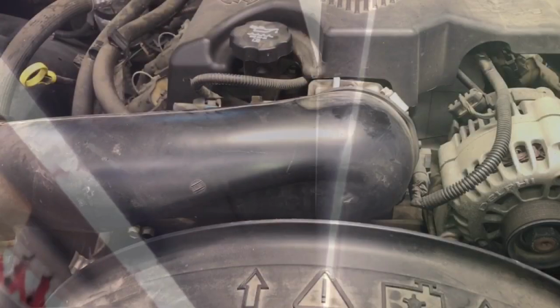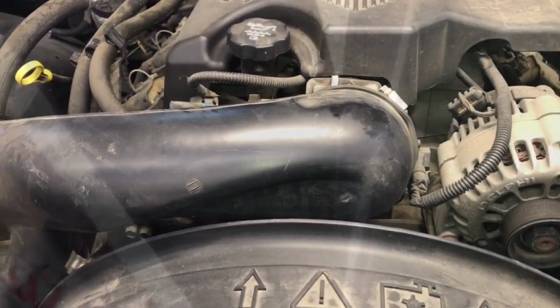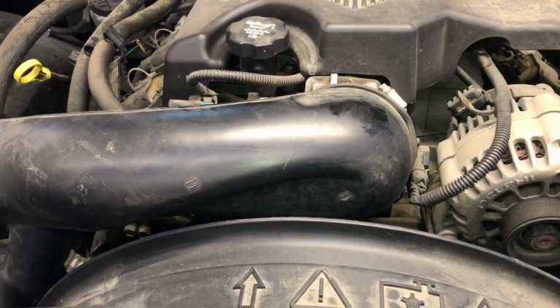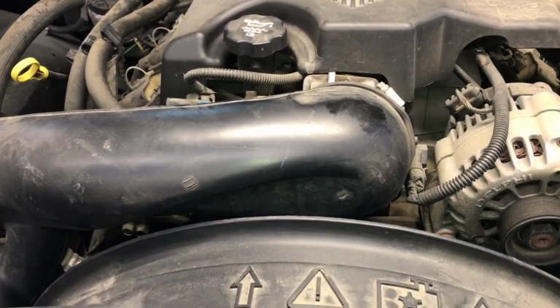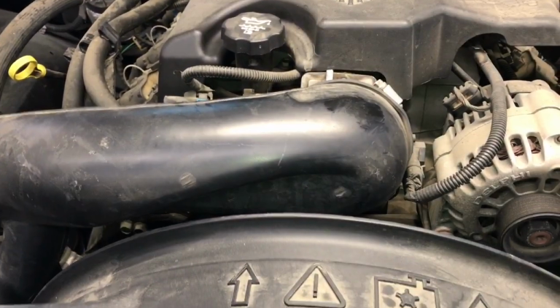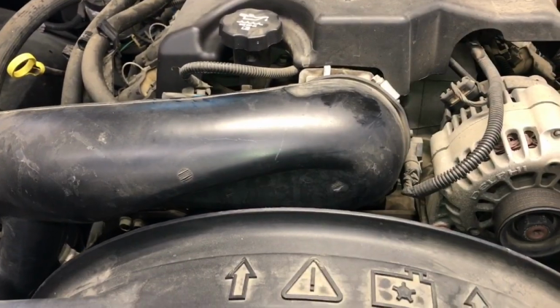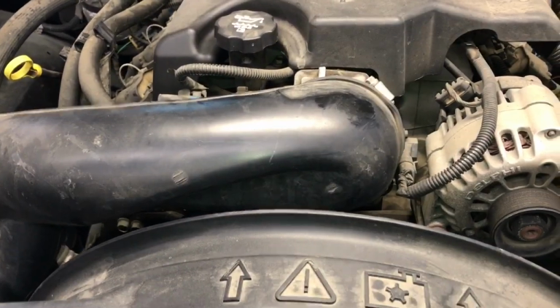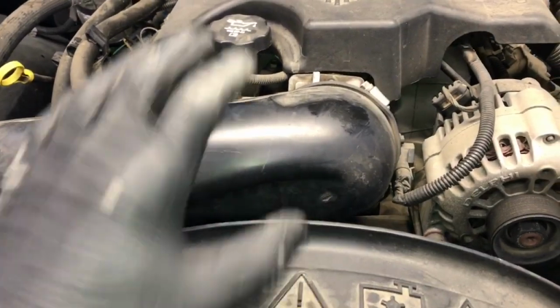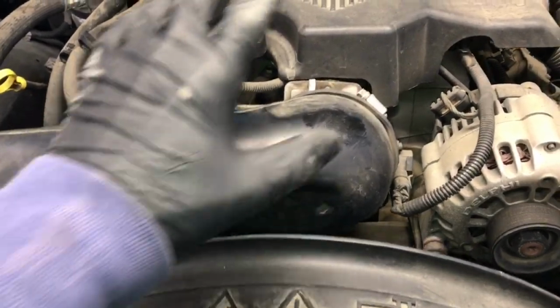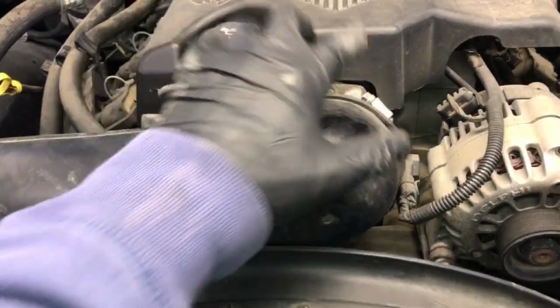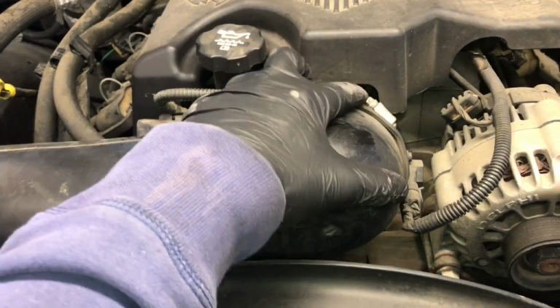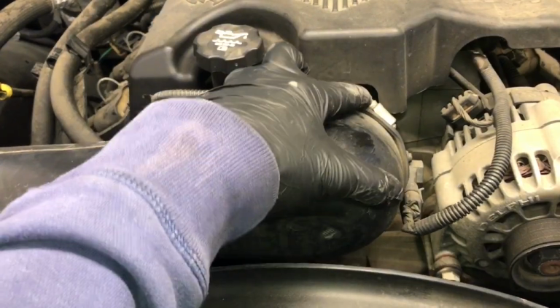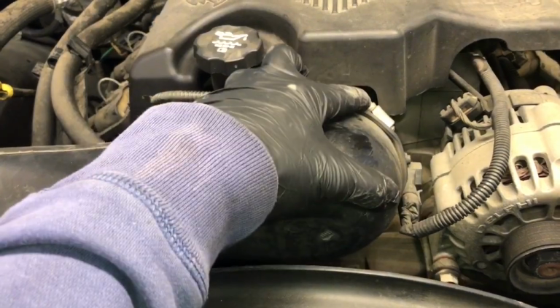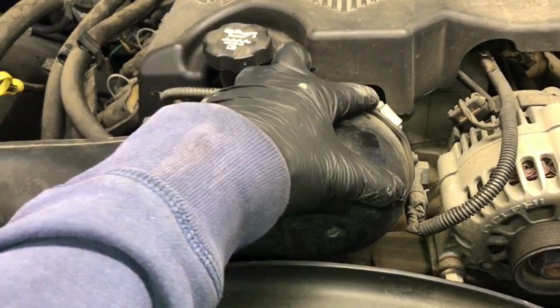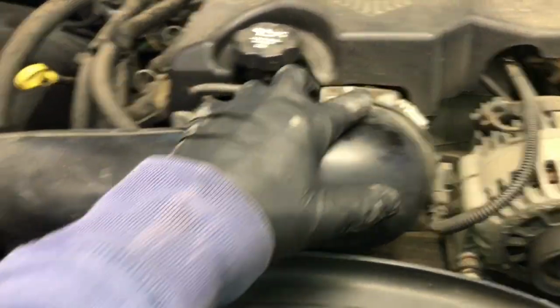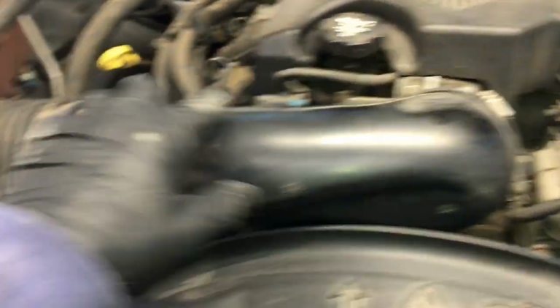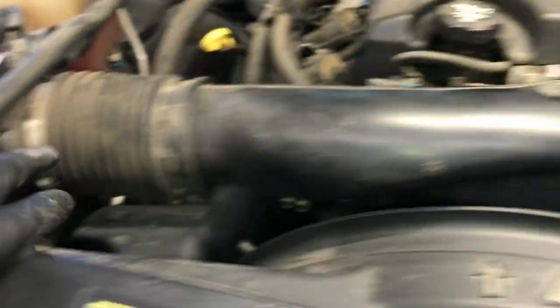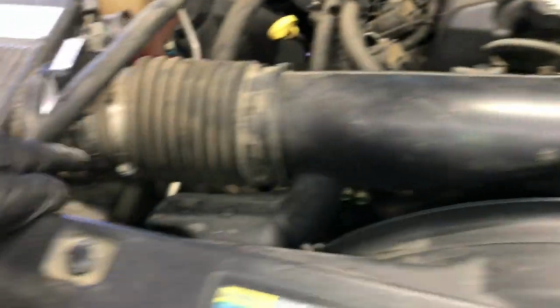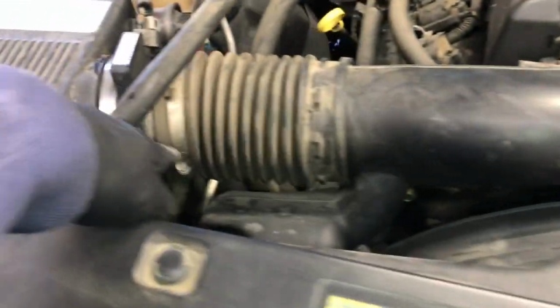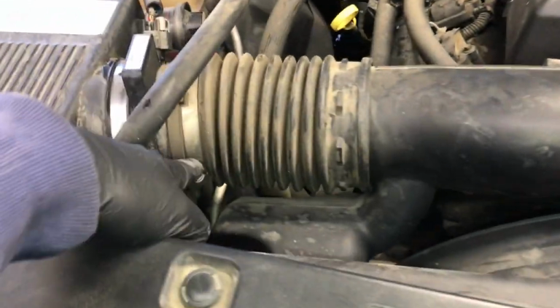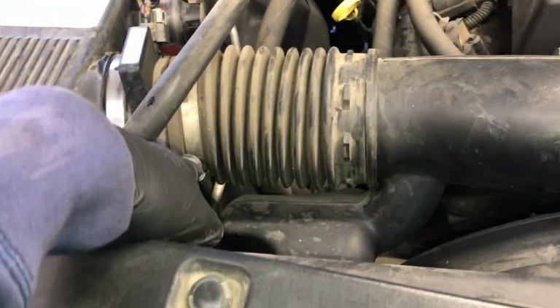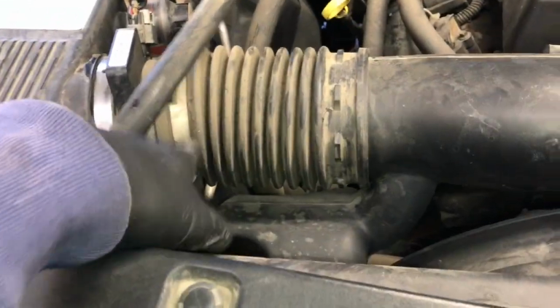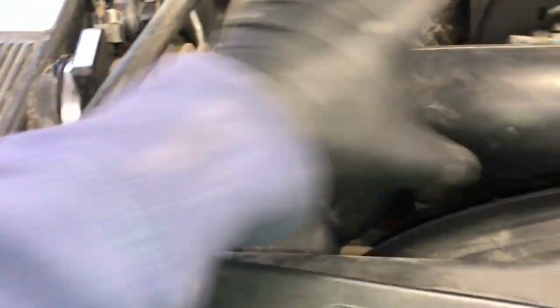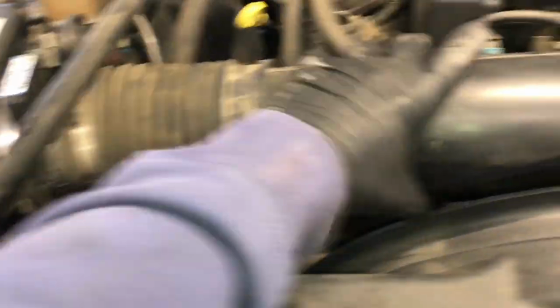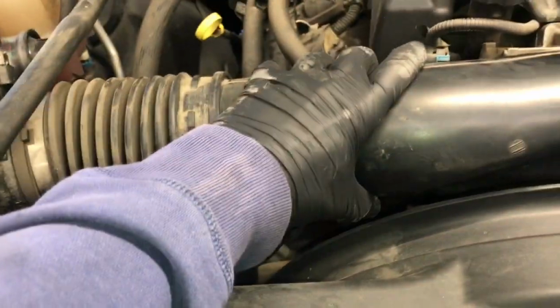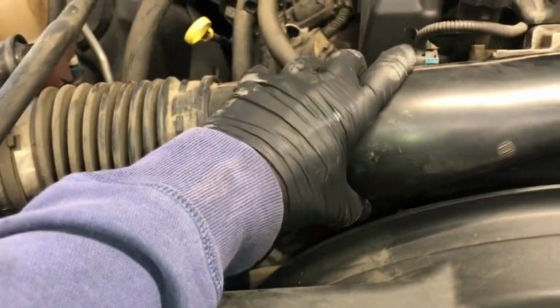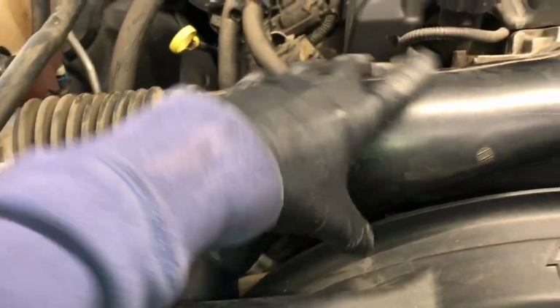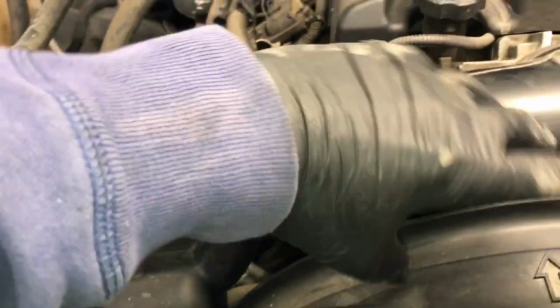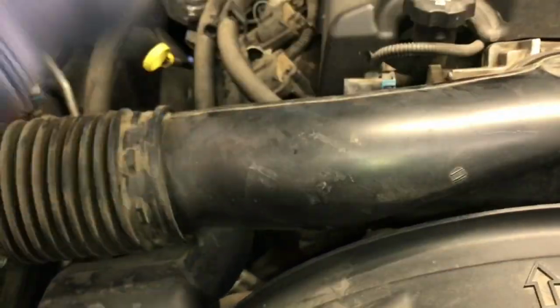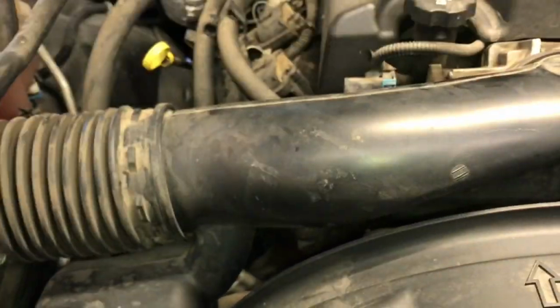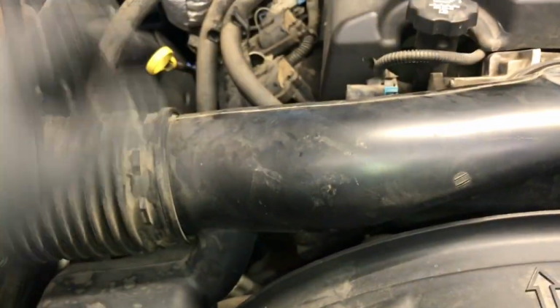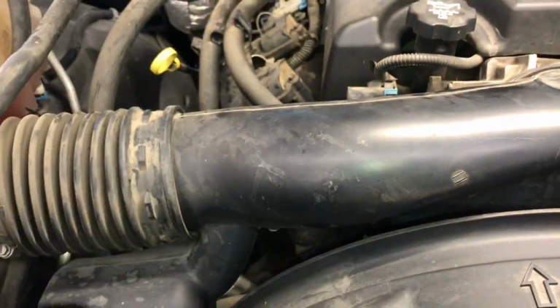While the coolant is draining, go ahead and take off the snorkel by loosening up the clamp here and here, then pull this portion off and set it aside.